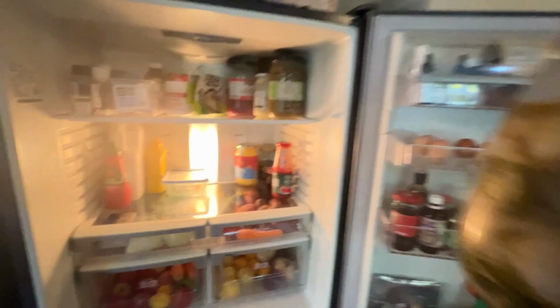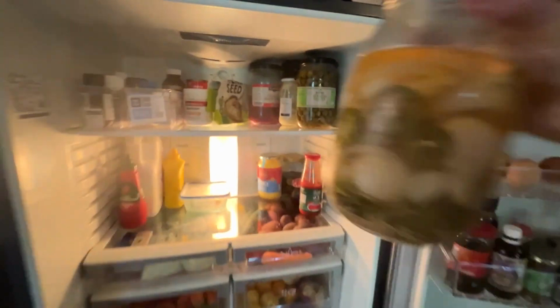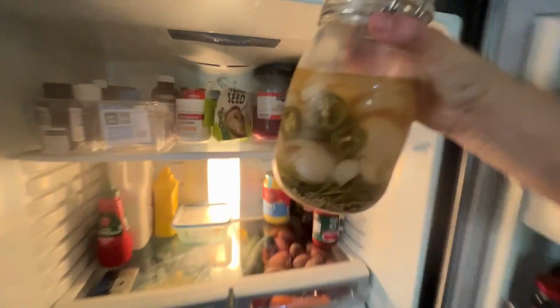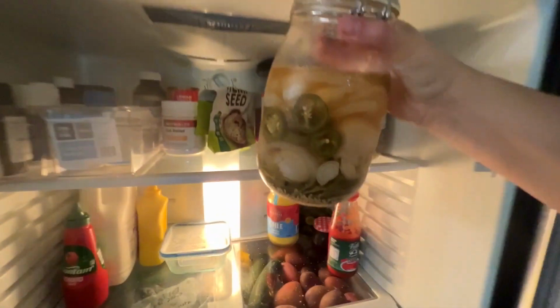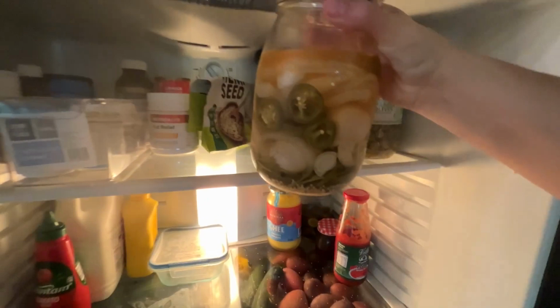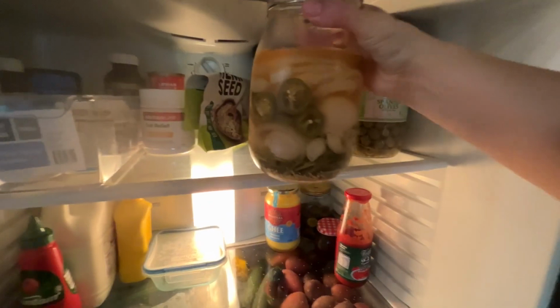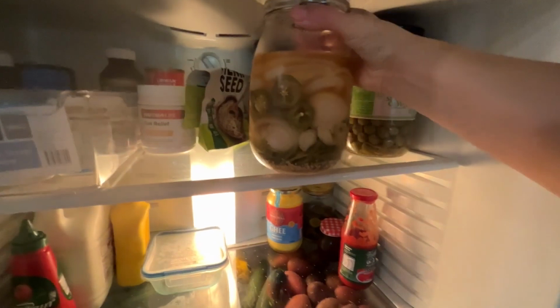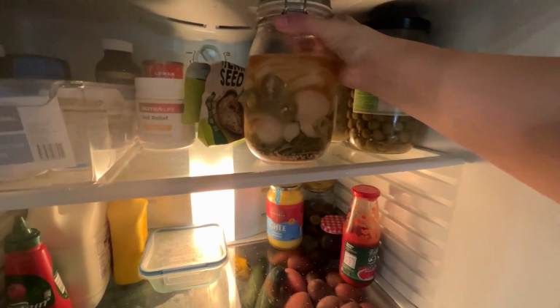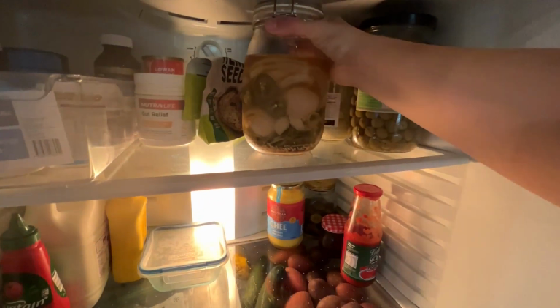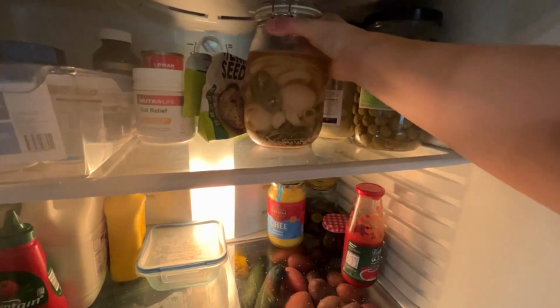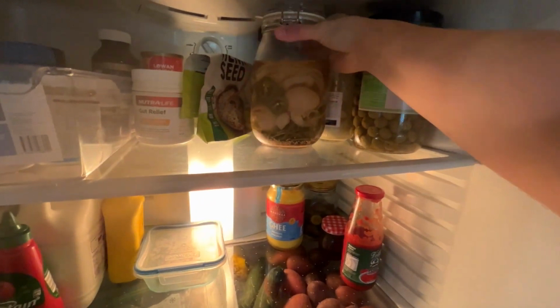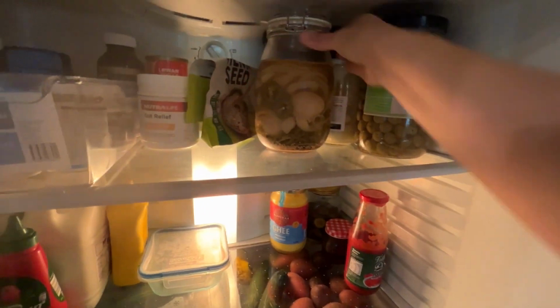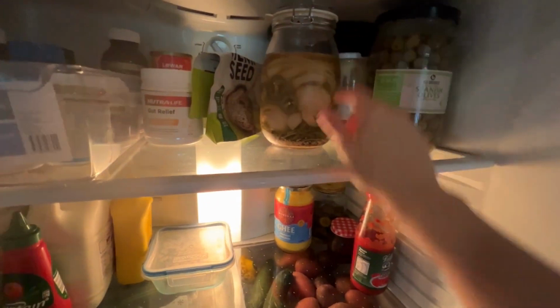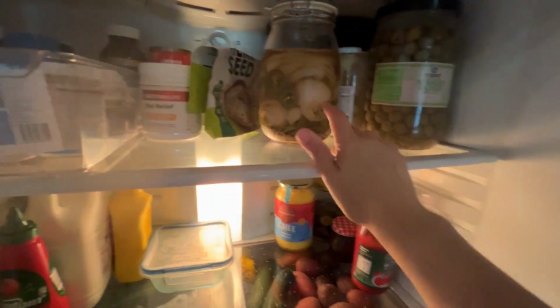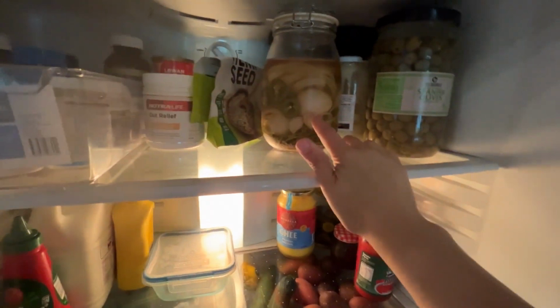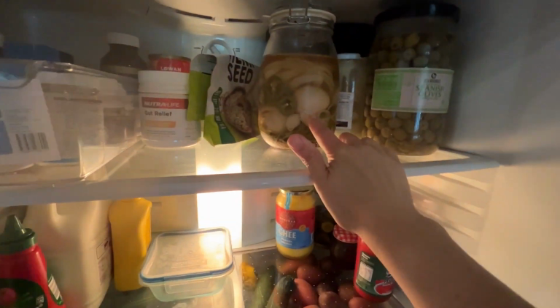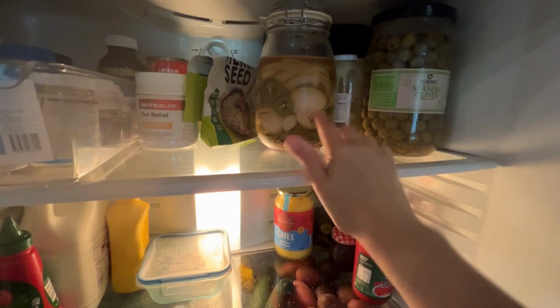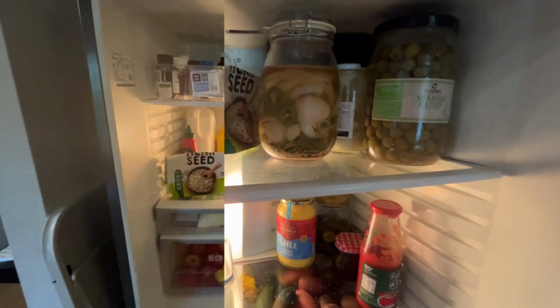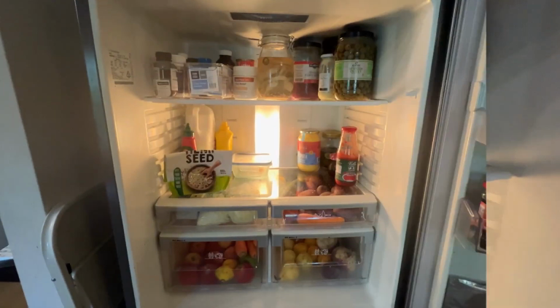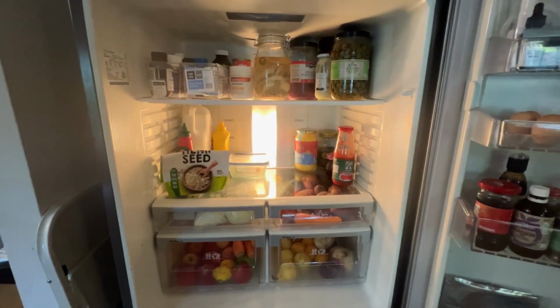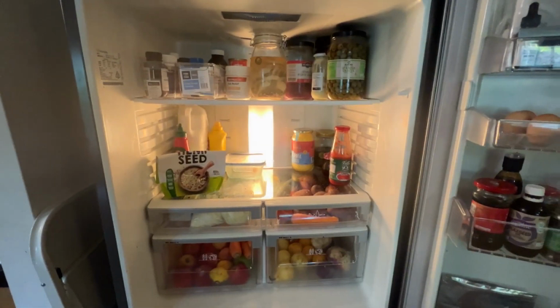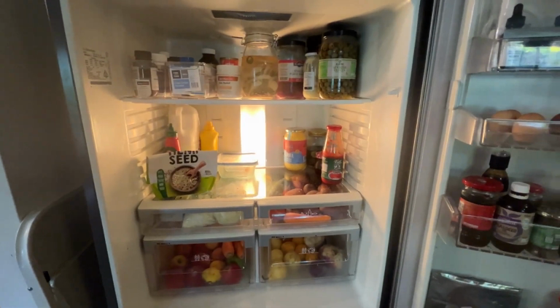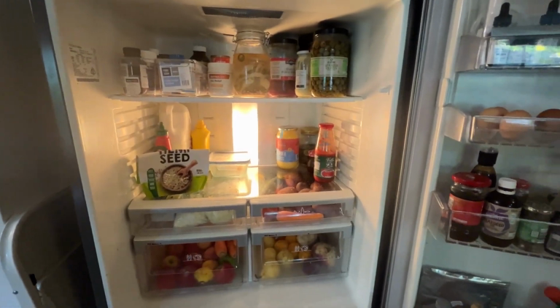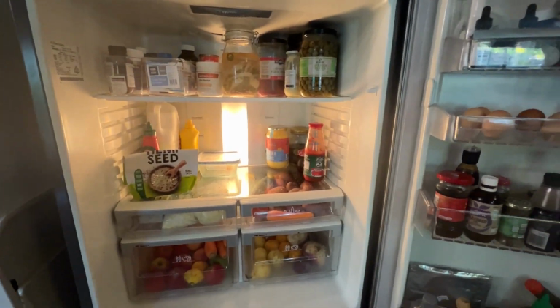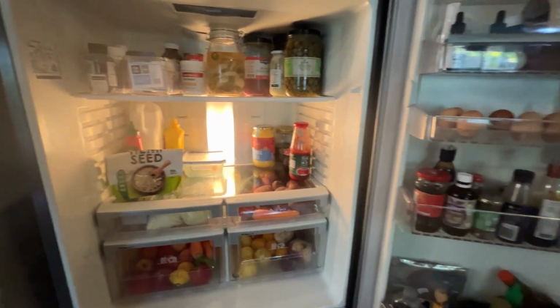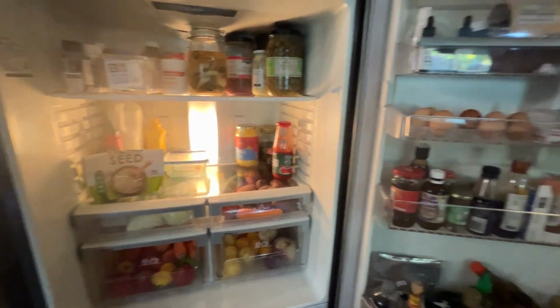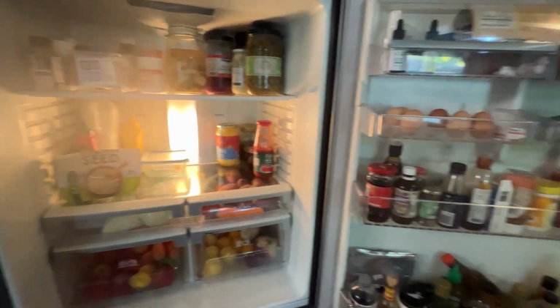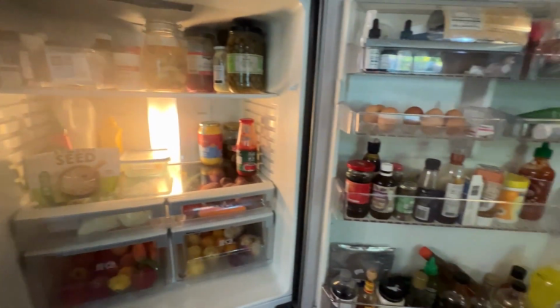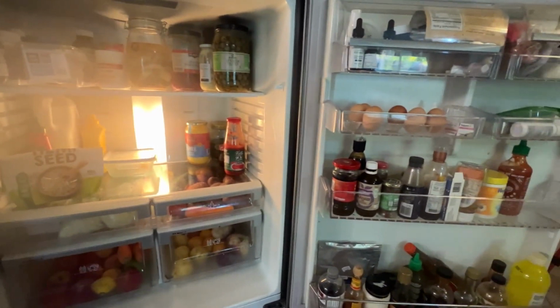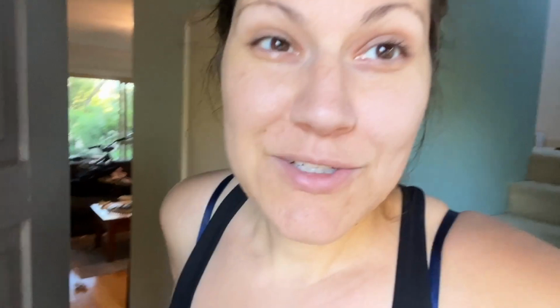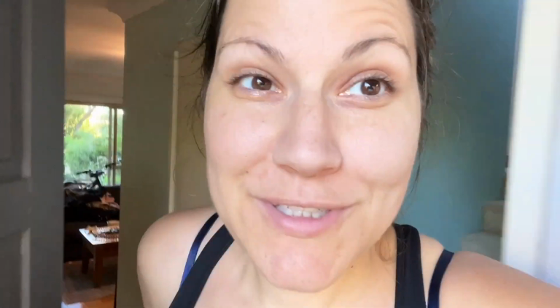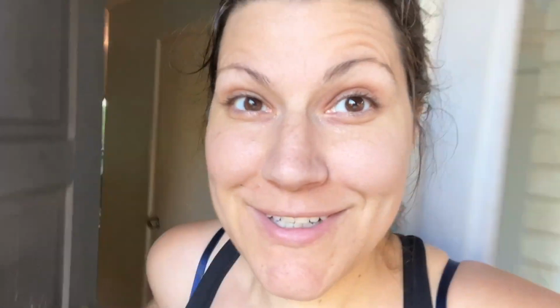I've got two more pickled eggs. I've been leaving these in here because I really want to try one in about another month. There we go, friends — nice. Let's go look at the garden.